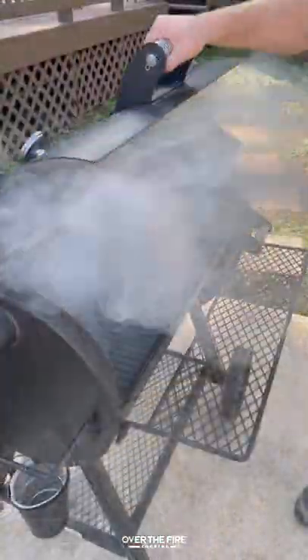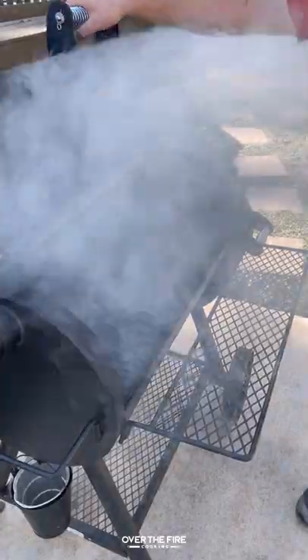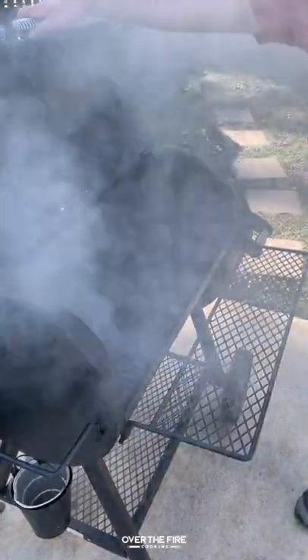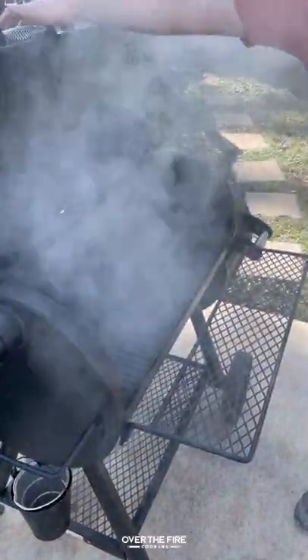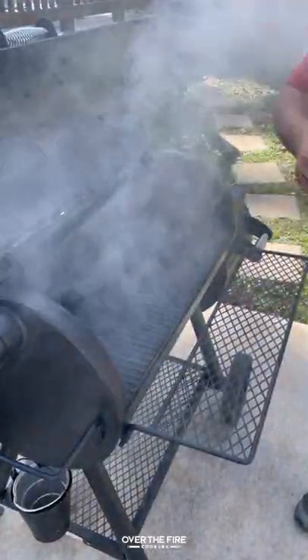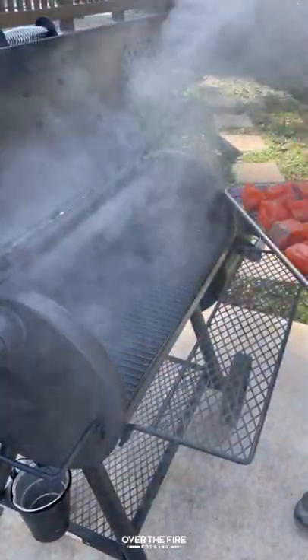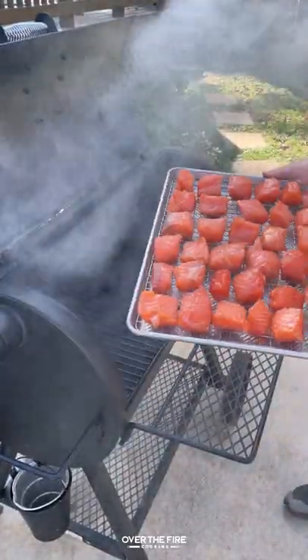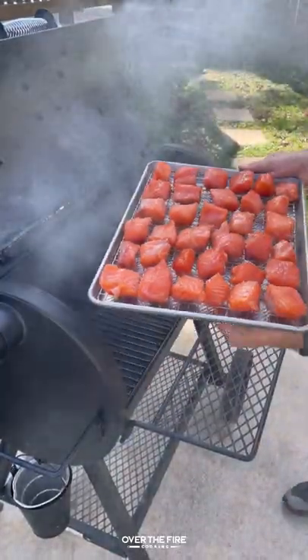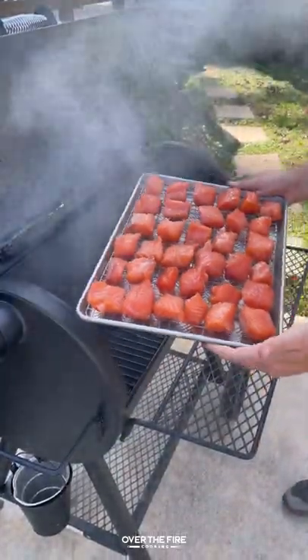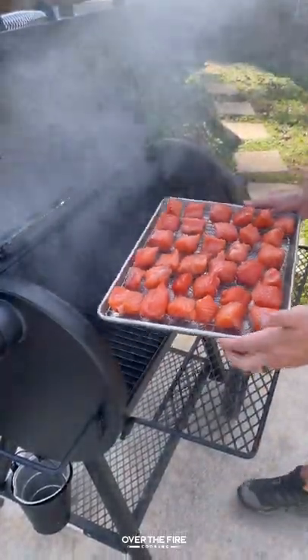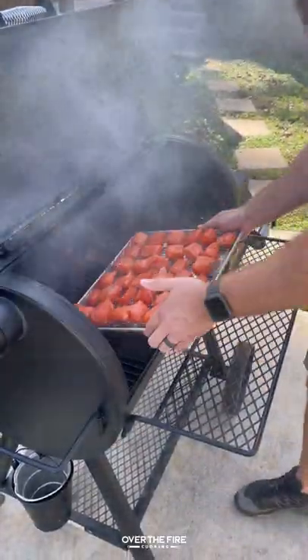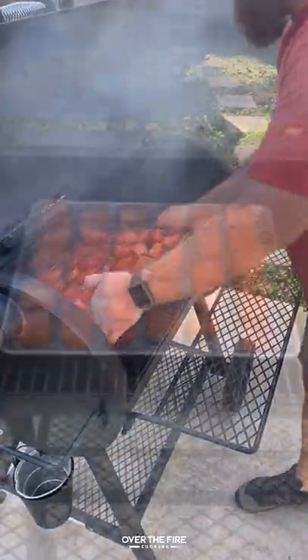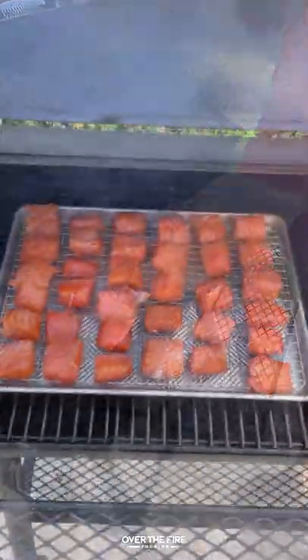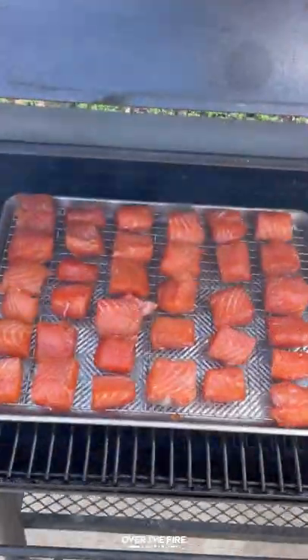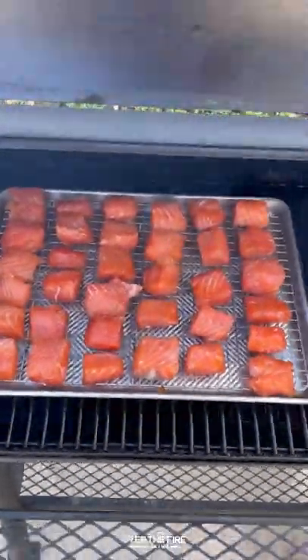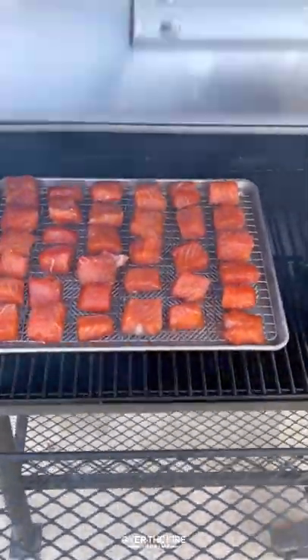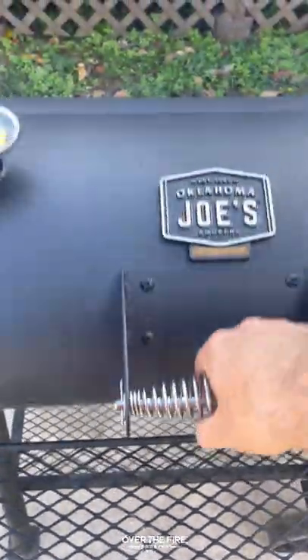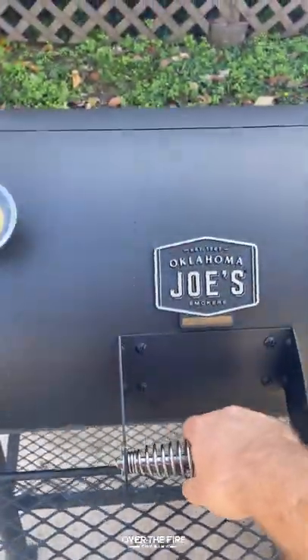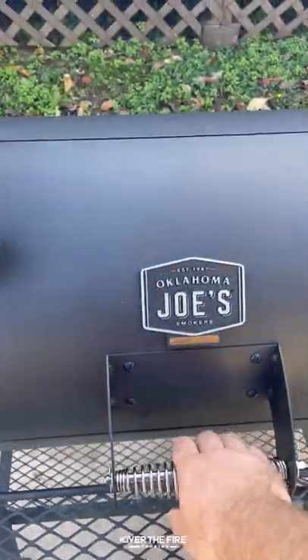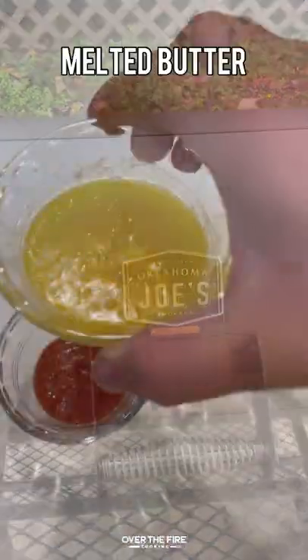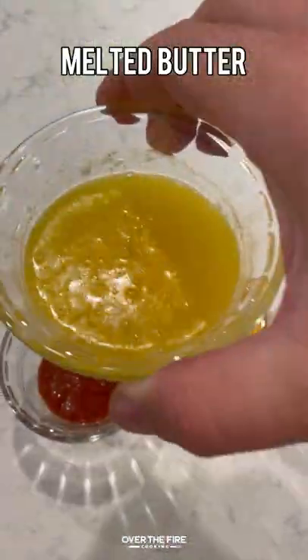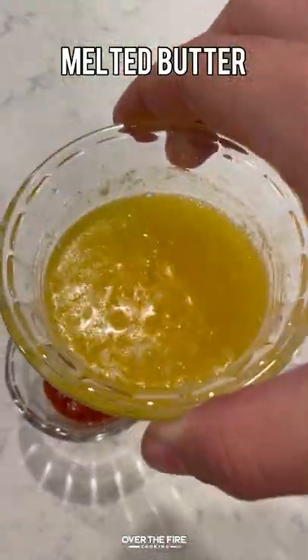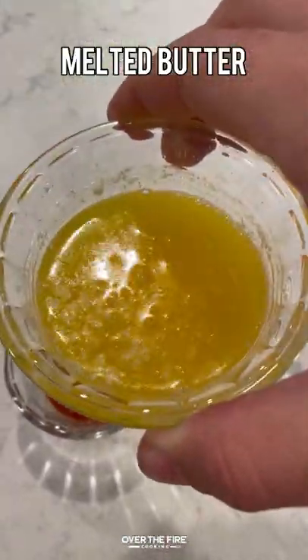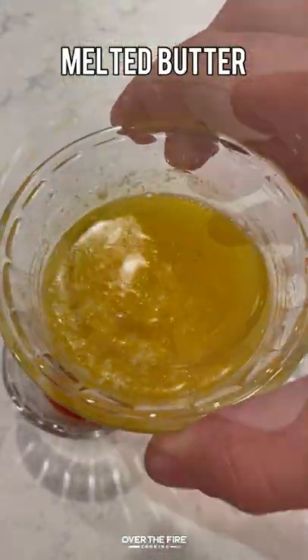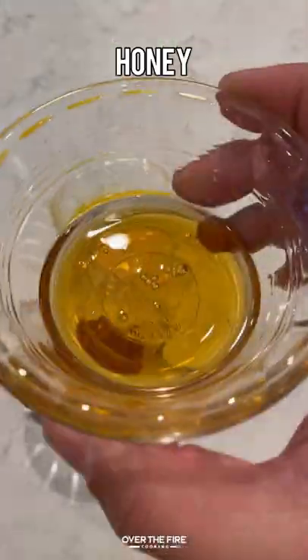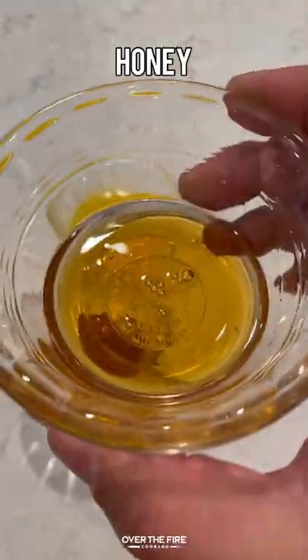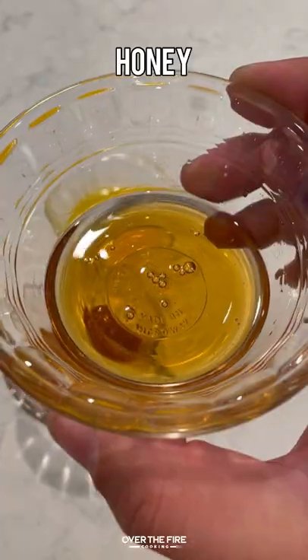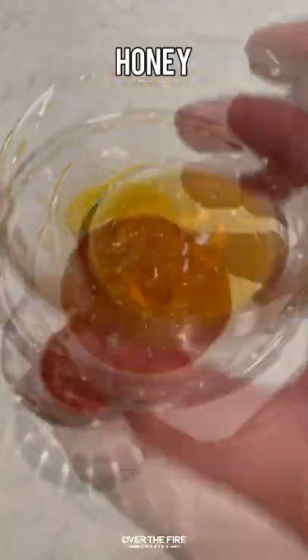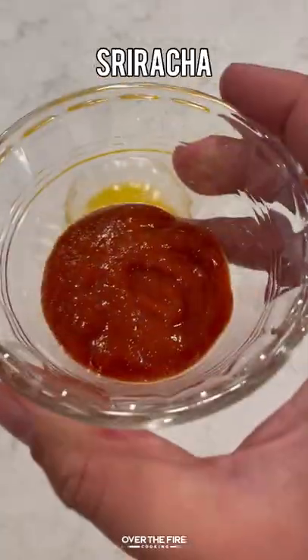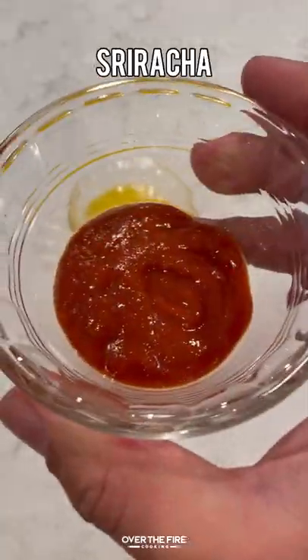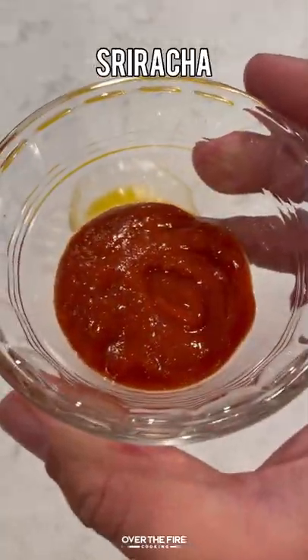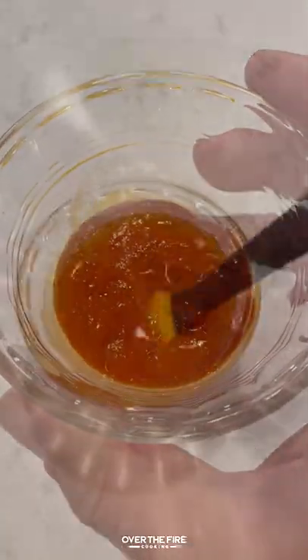Preheating my smoker to 185 to 200 degrees. I'm going to smoke these guys at a low temperature for about three to four hours.